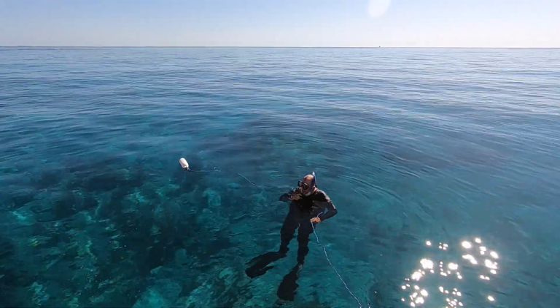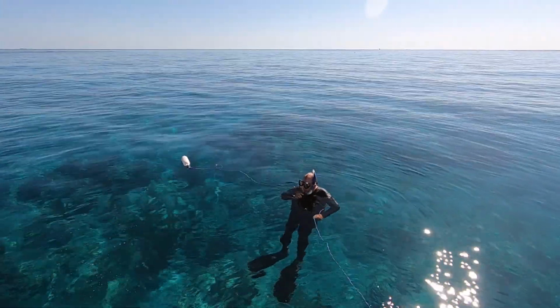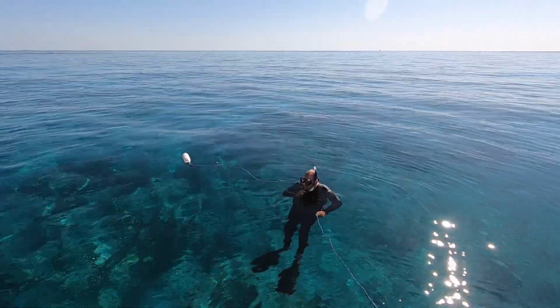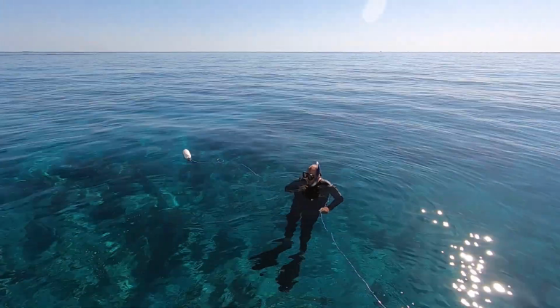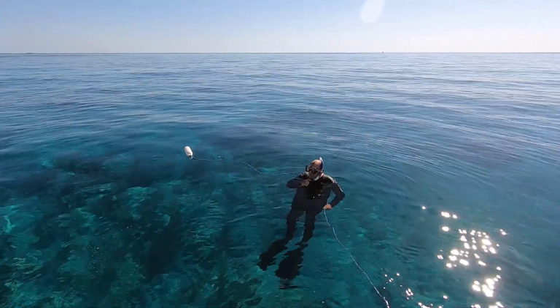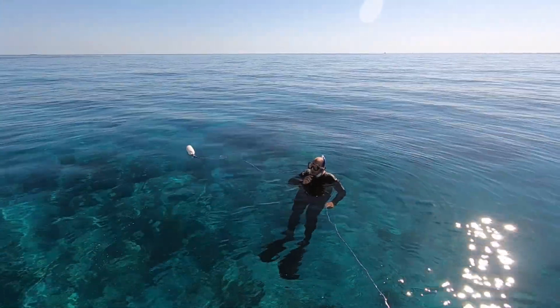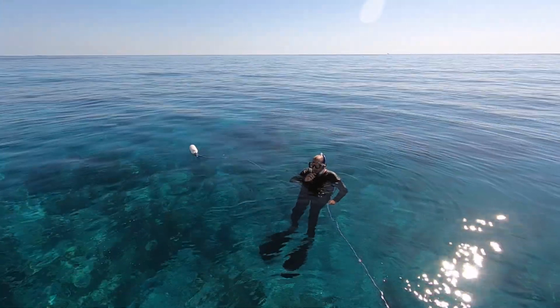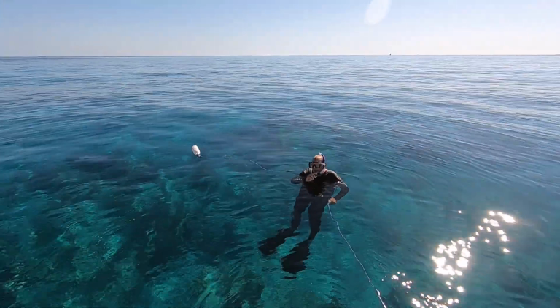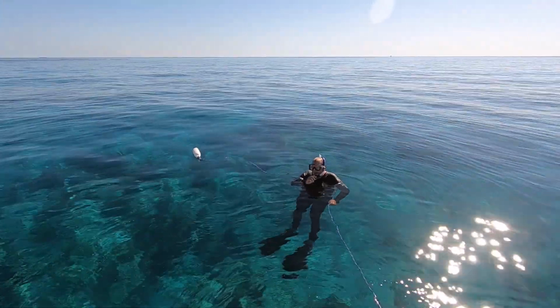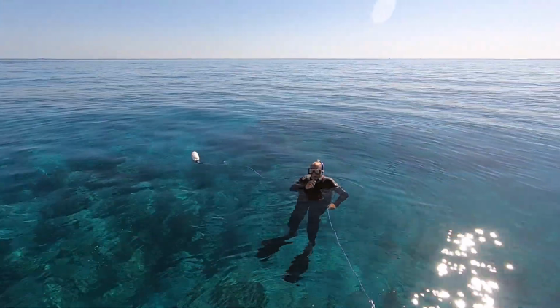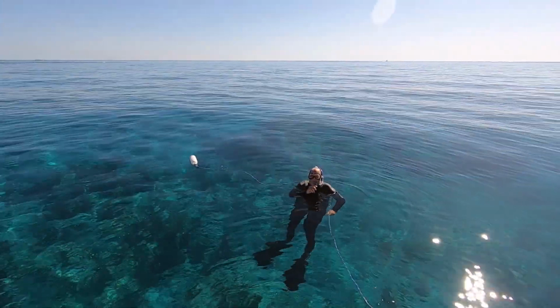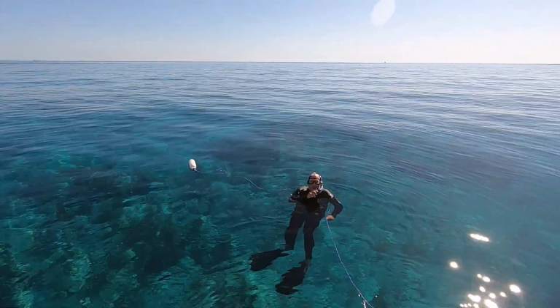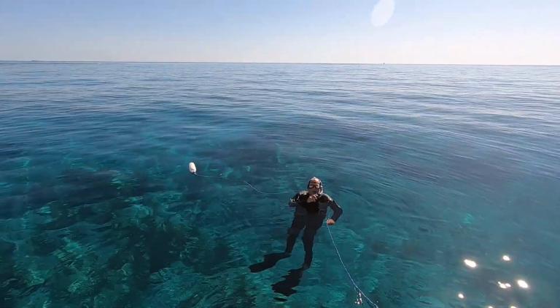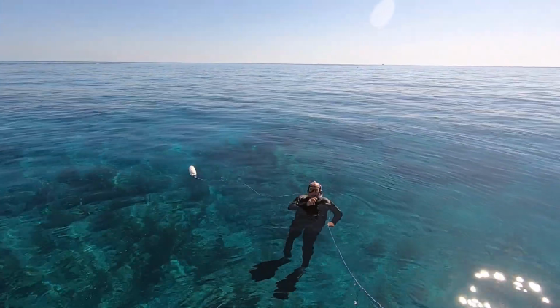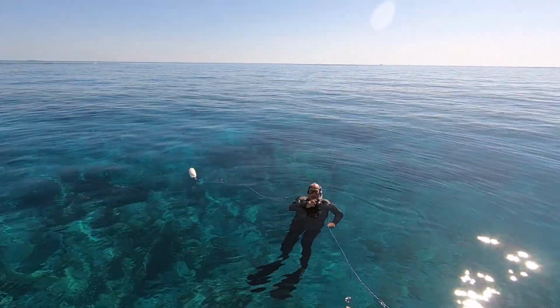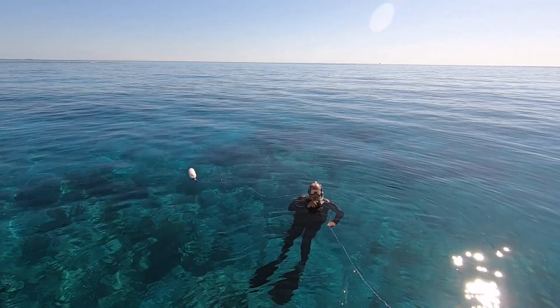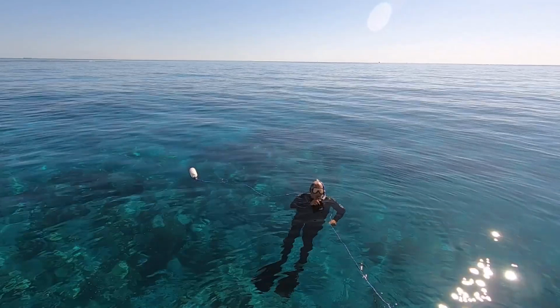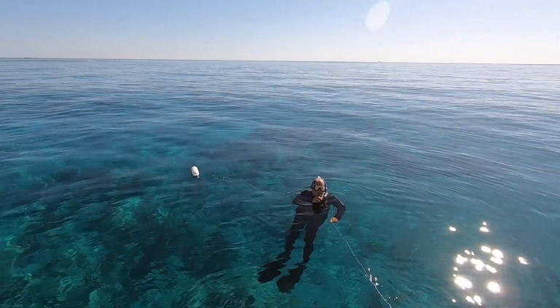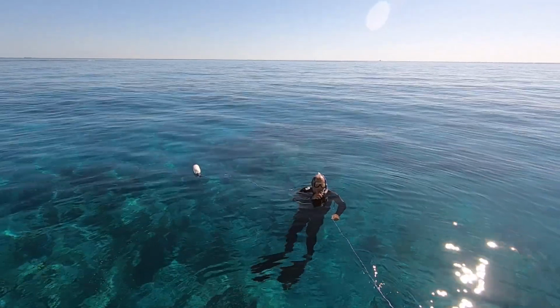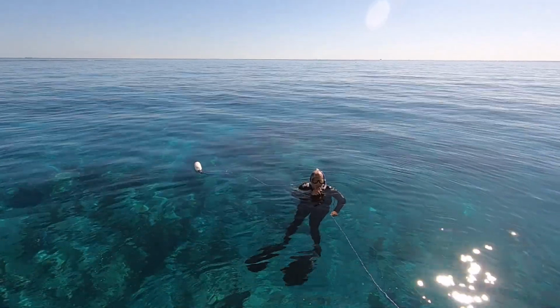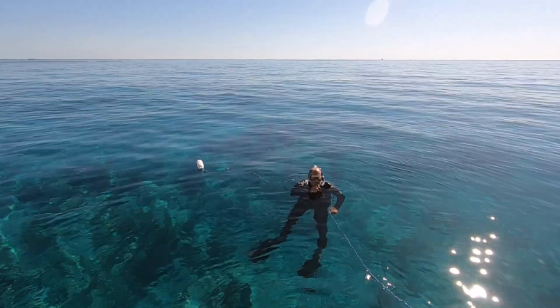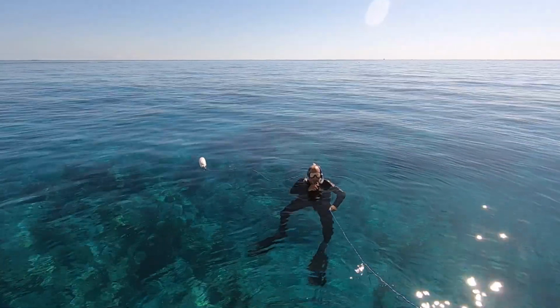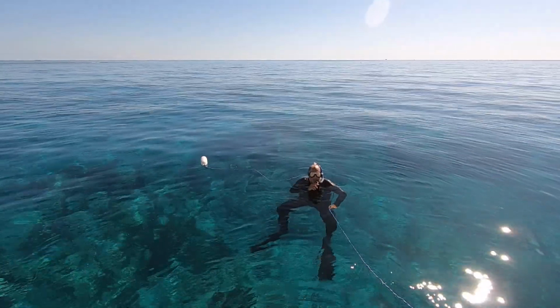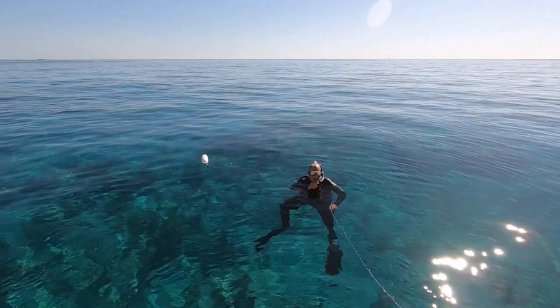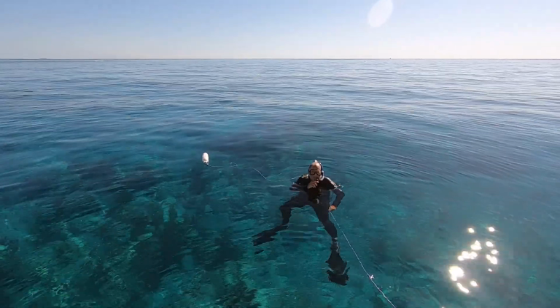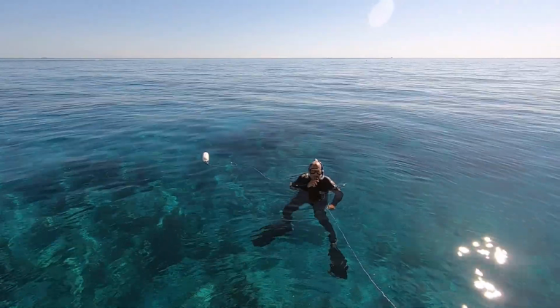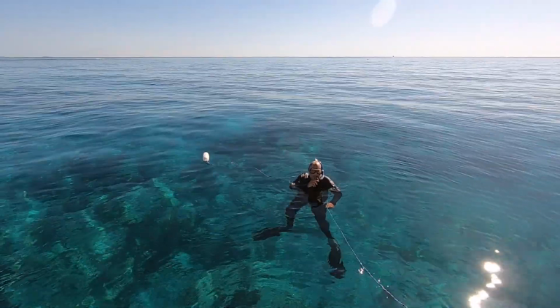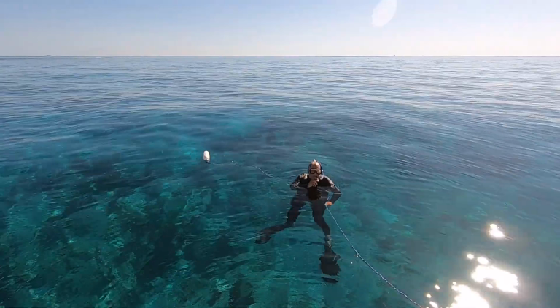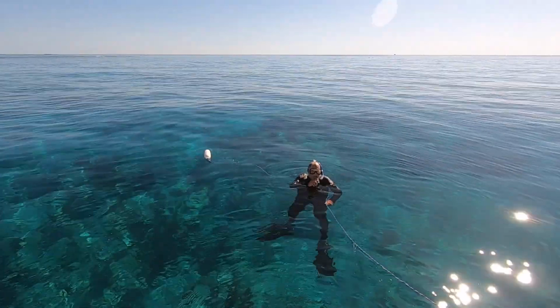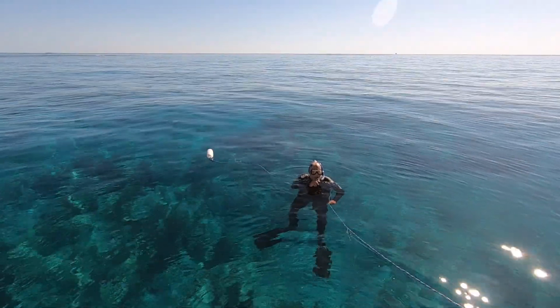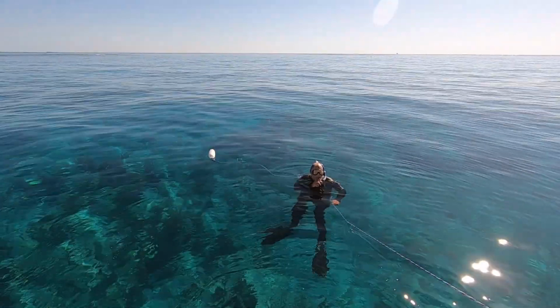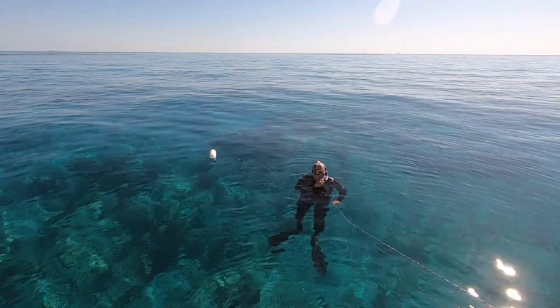The water's a little cool, but I think I'll warm up once I start kicking.